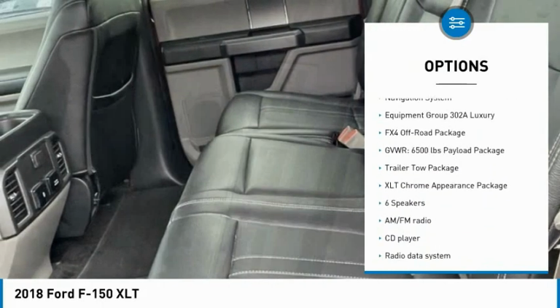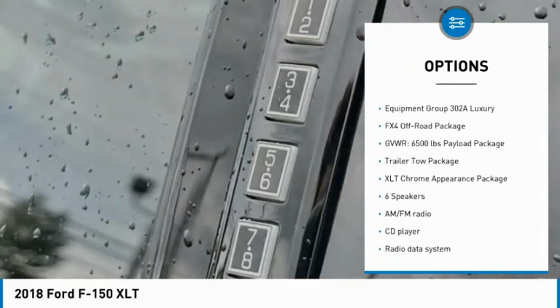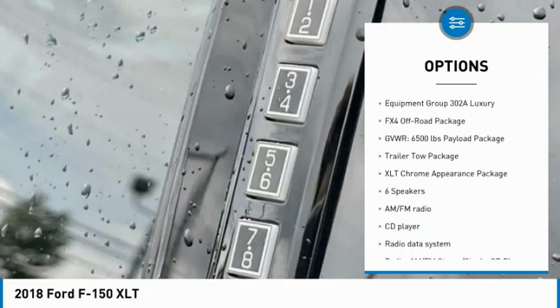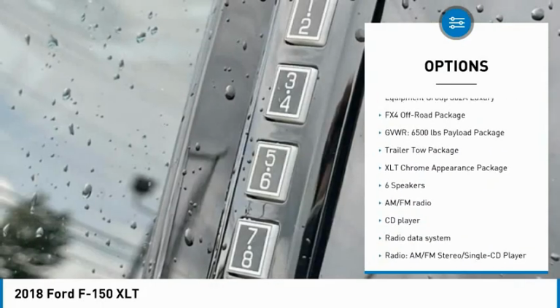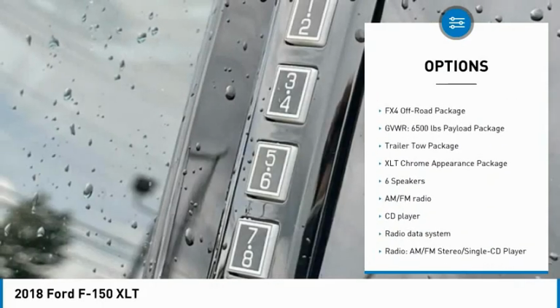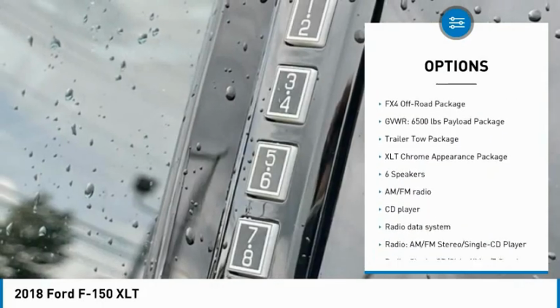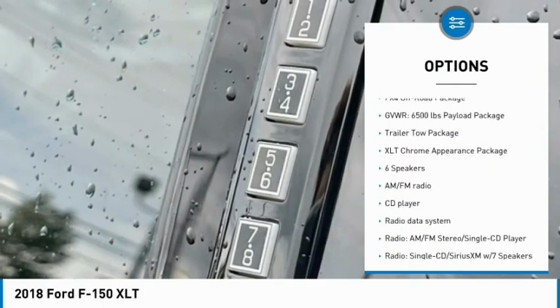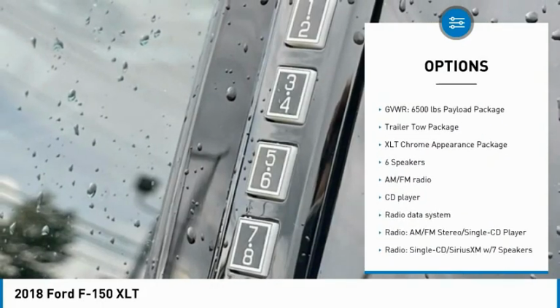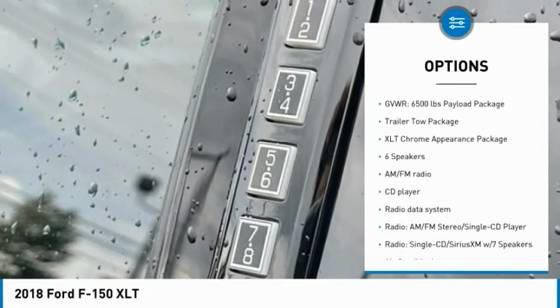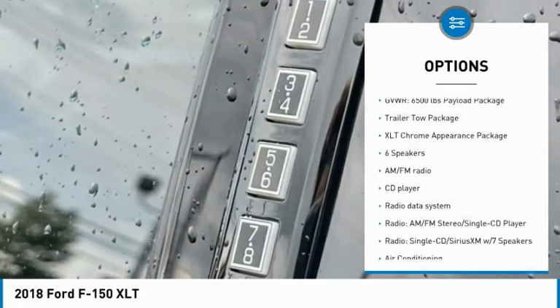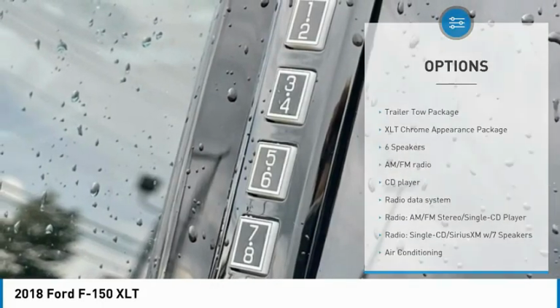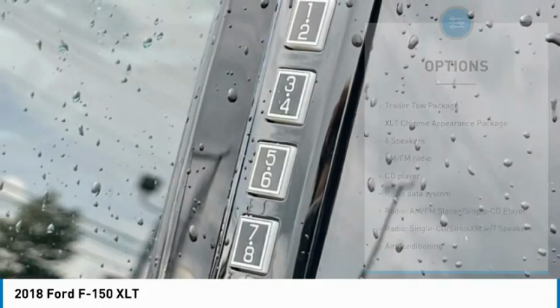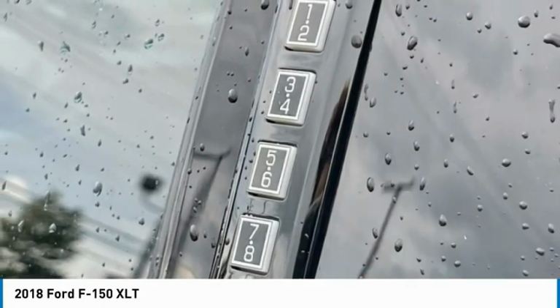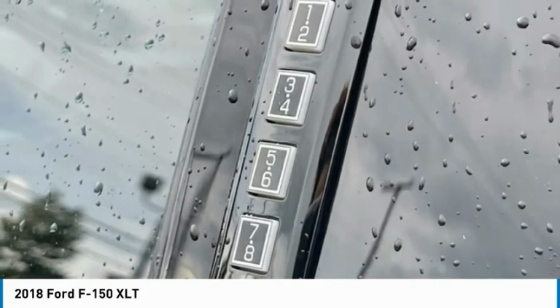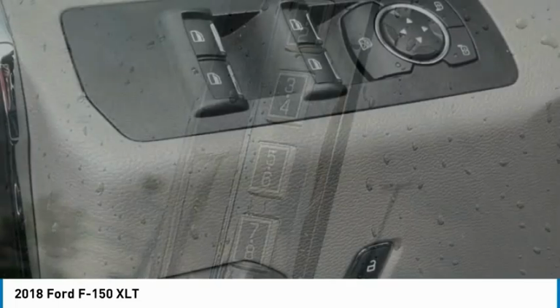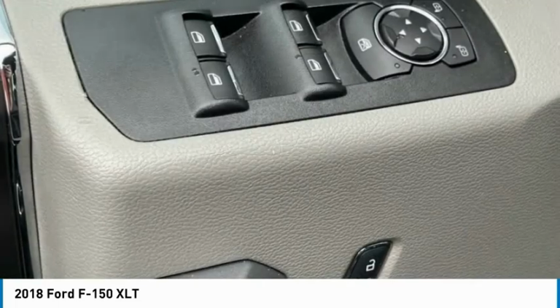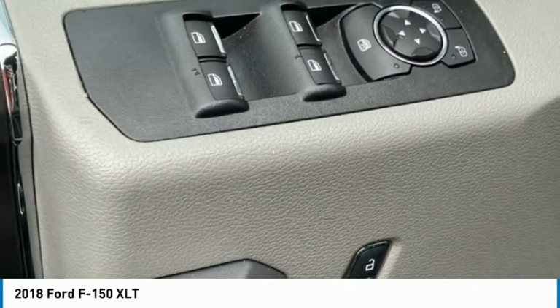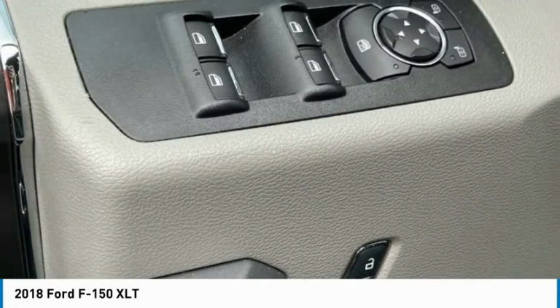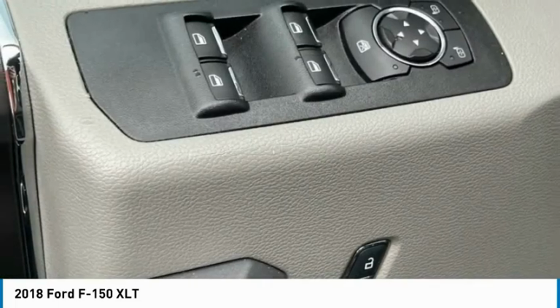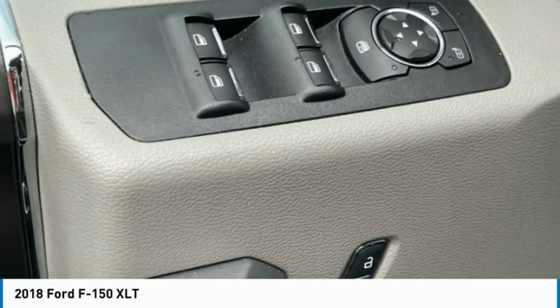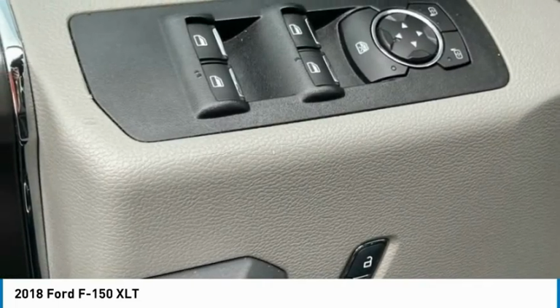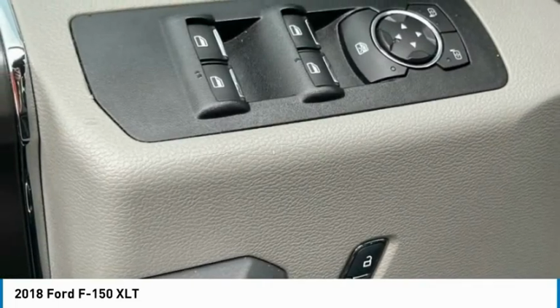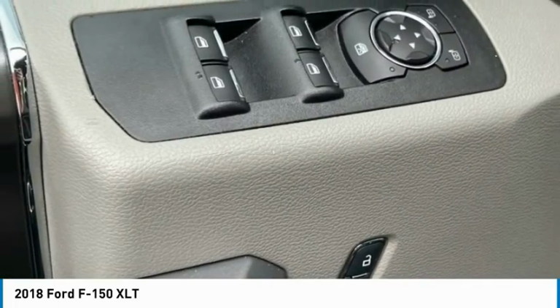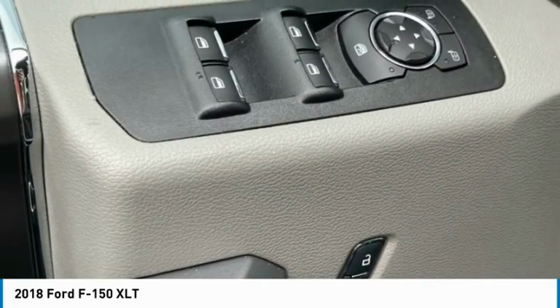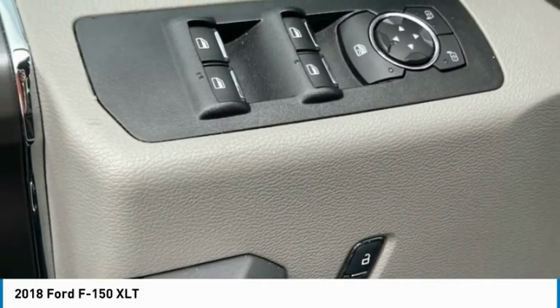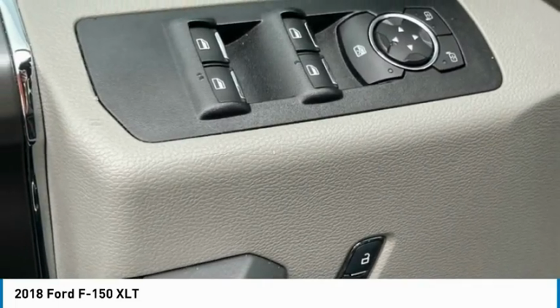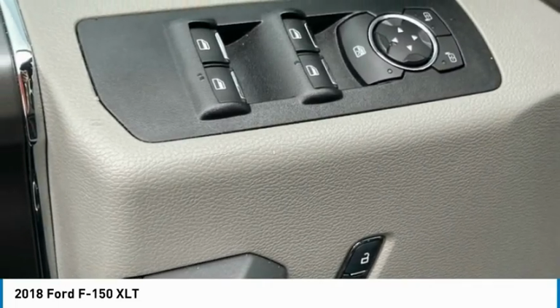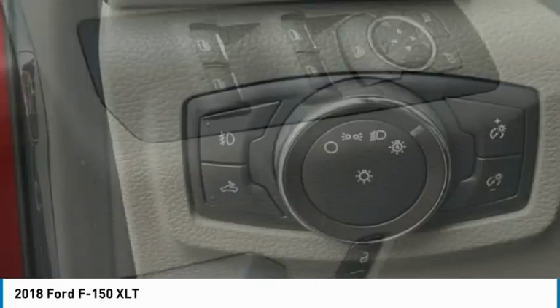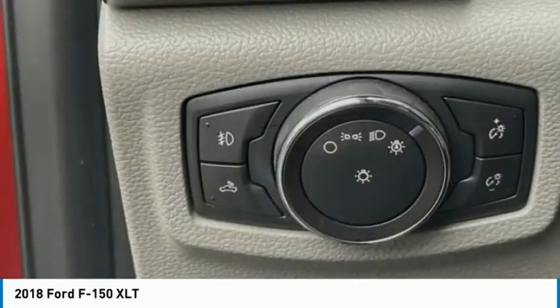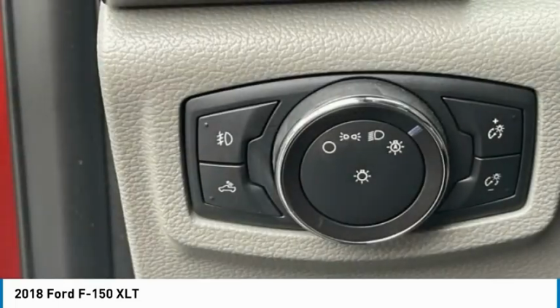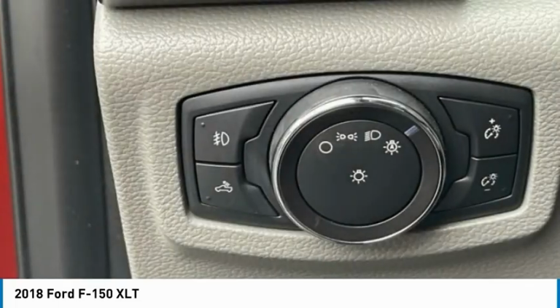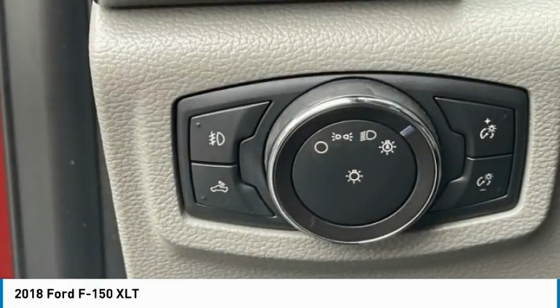Remote keyless entry, fog lights, front wheel independent suspension, four wheel disc brakes, and navigation system.